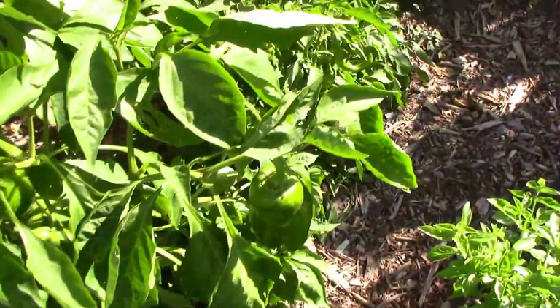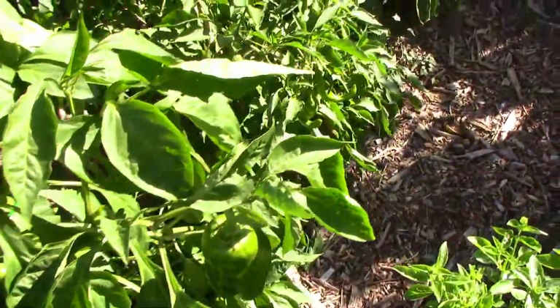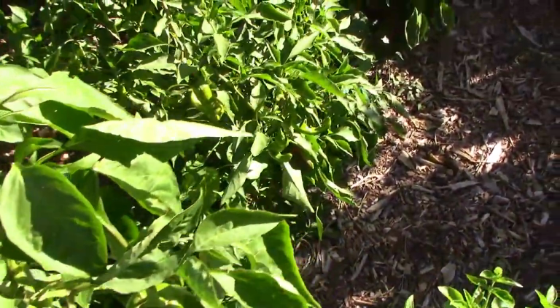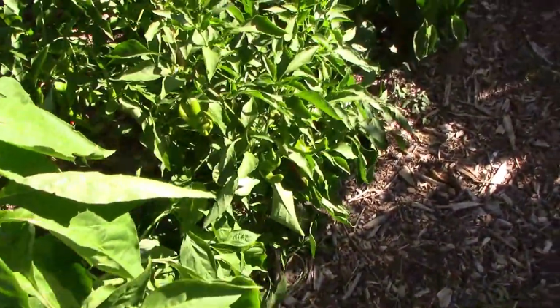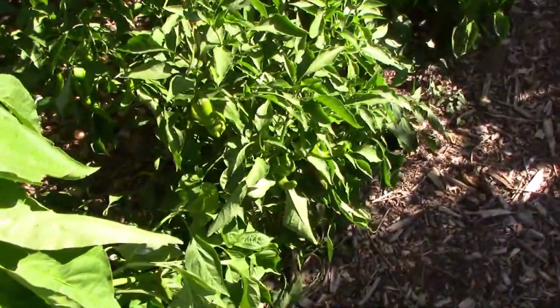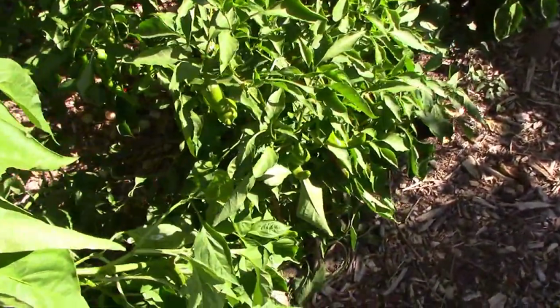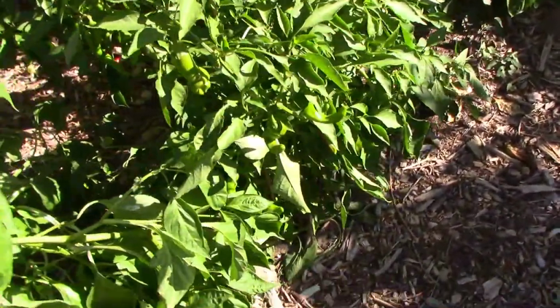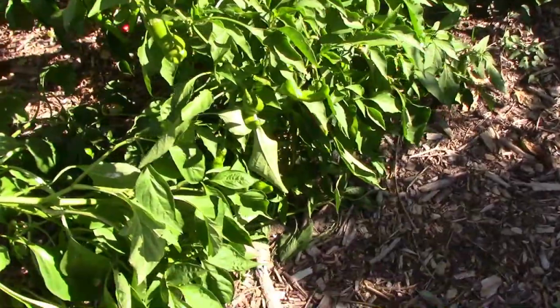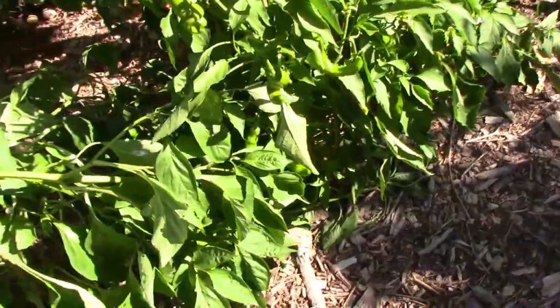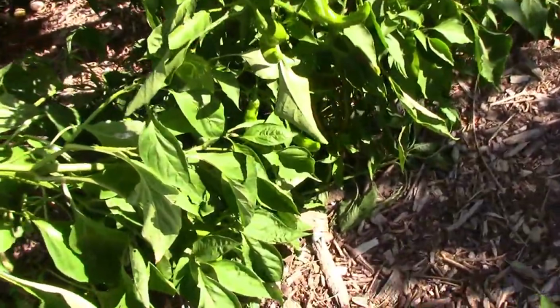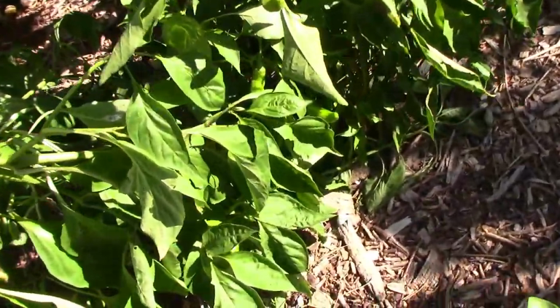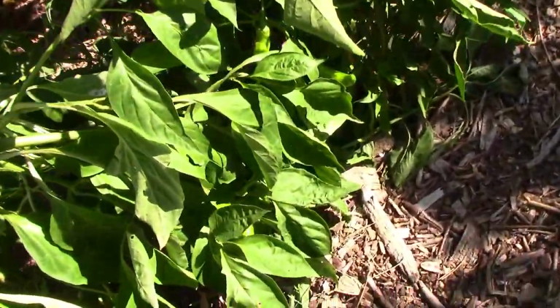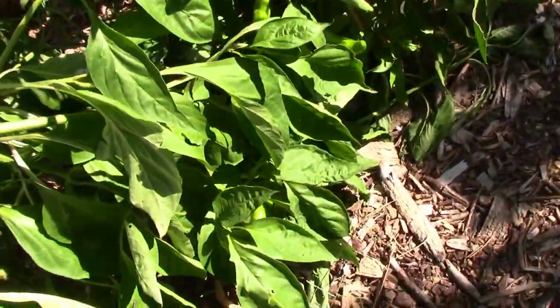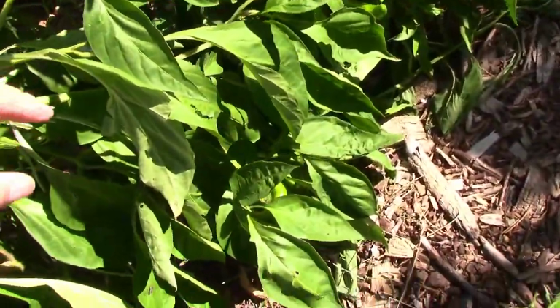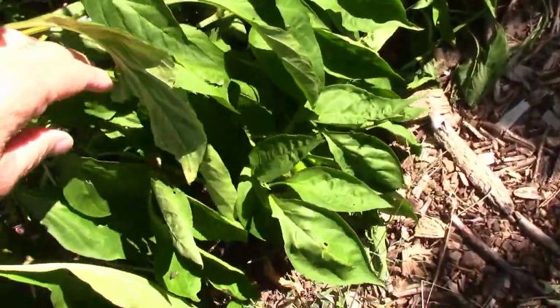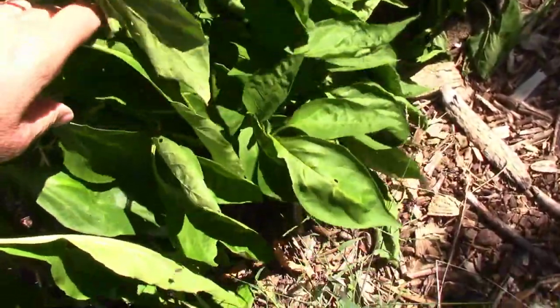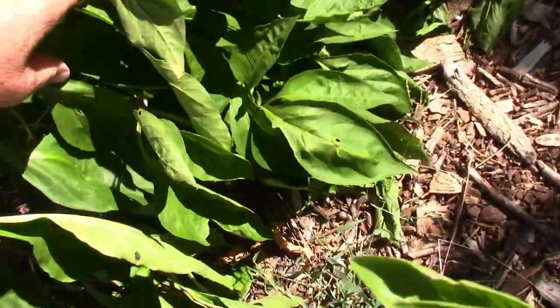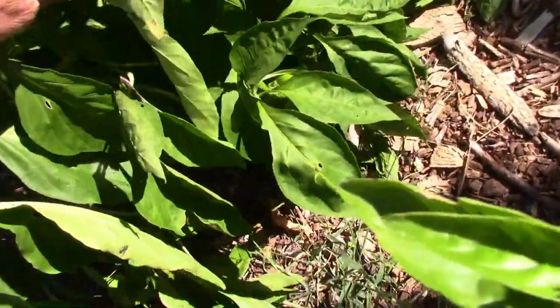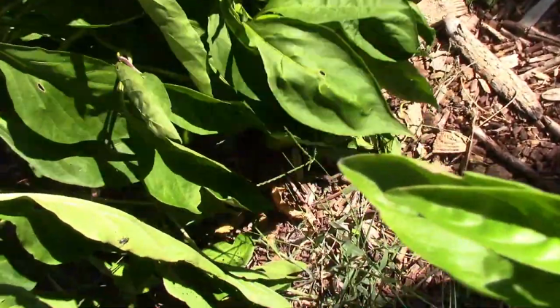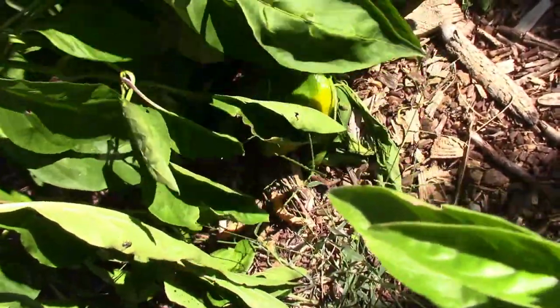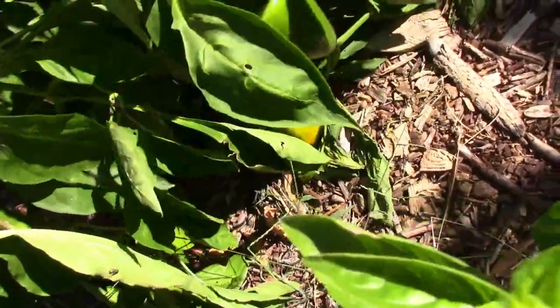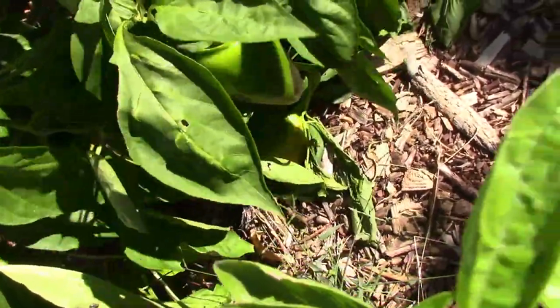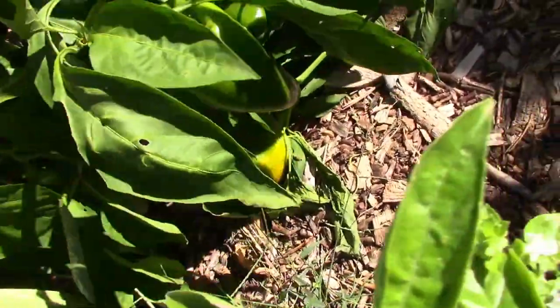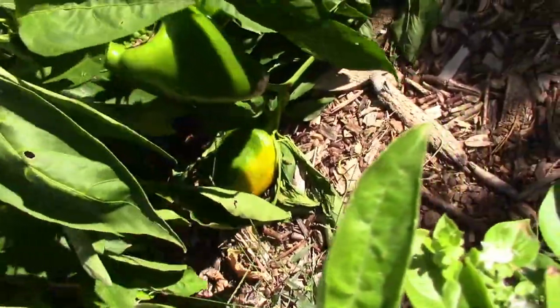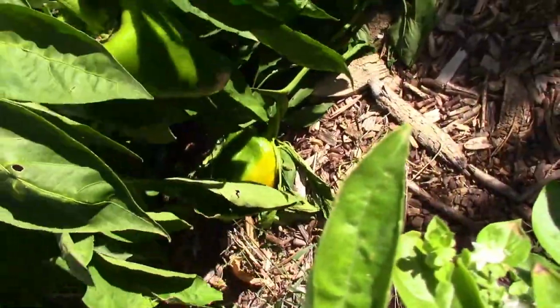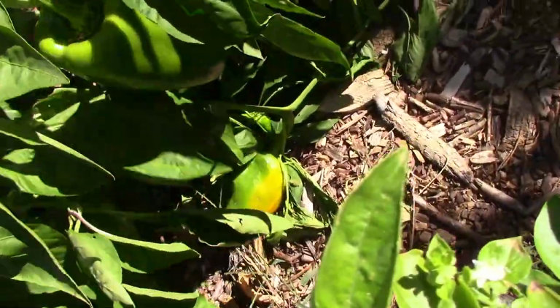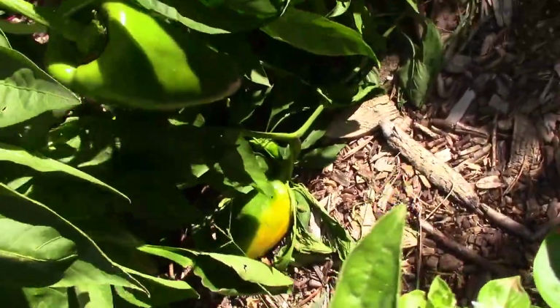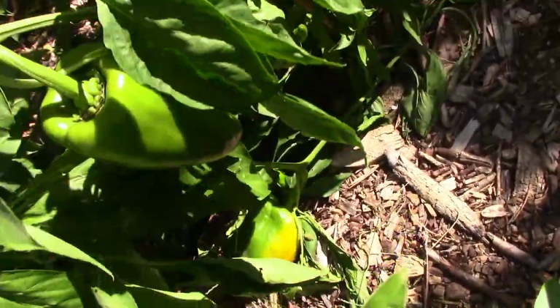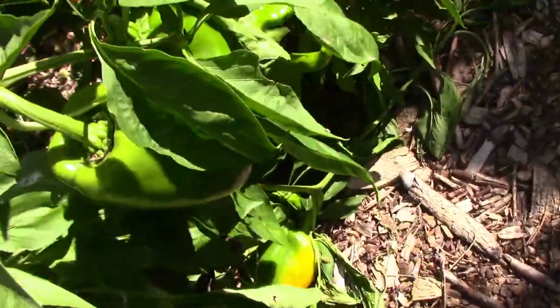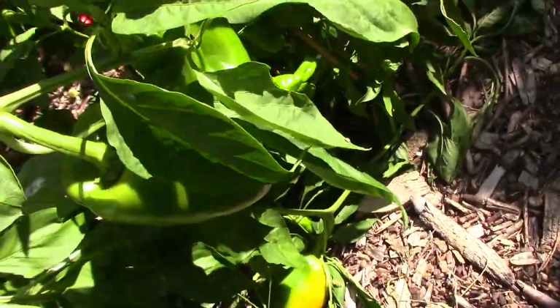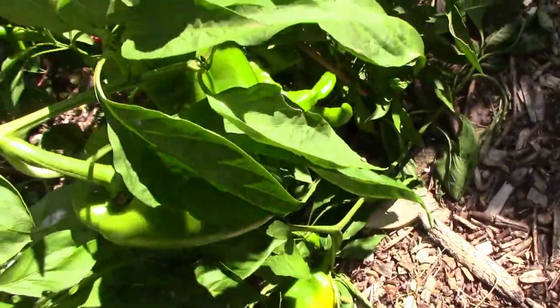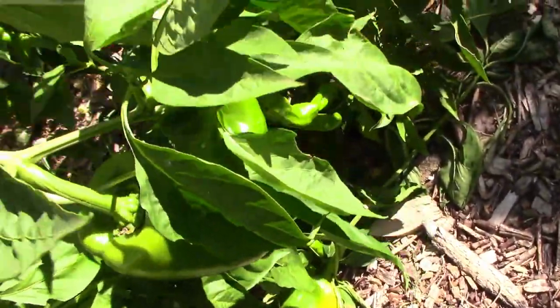As you can see from this limb, if you don't provide support they will end up on the ground or they will break.